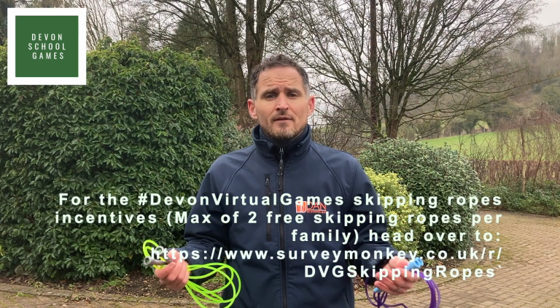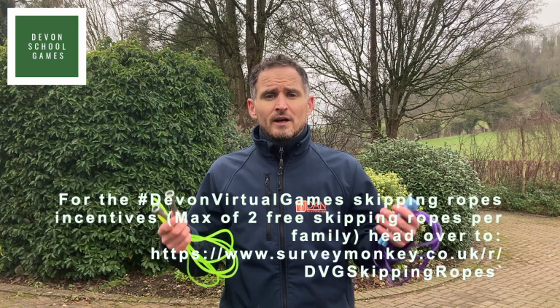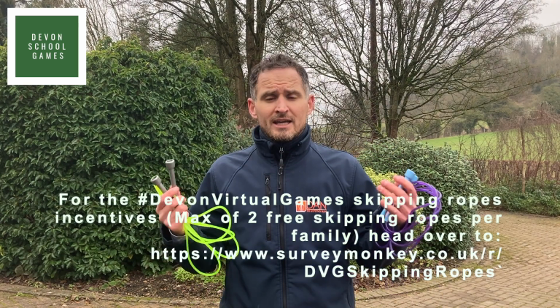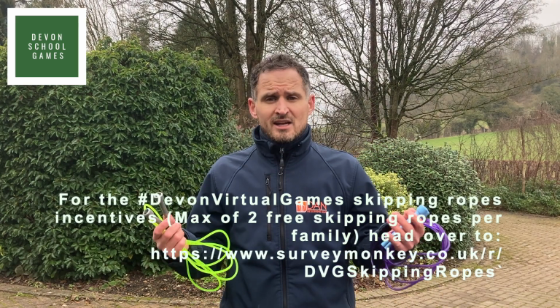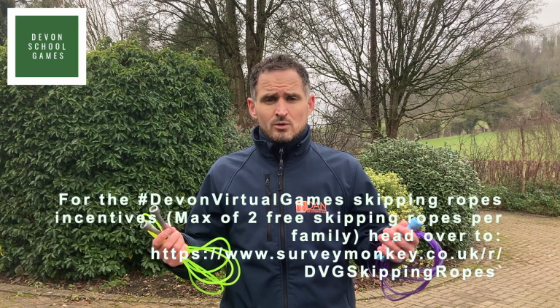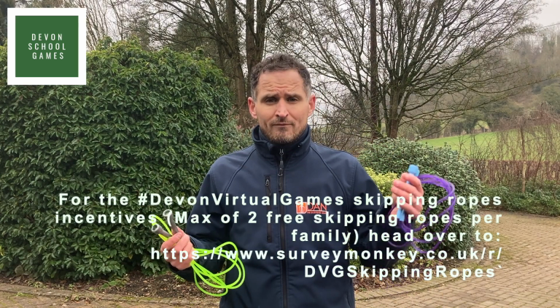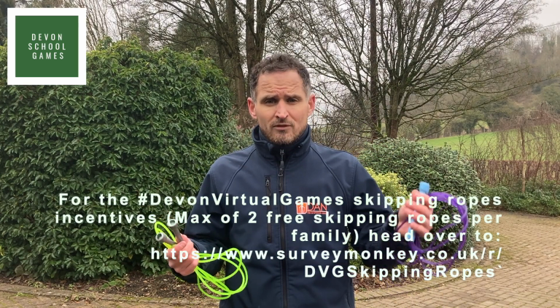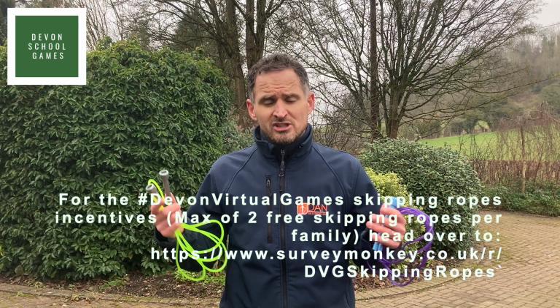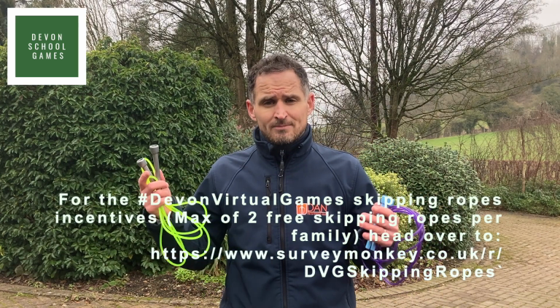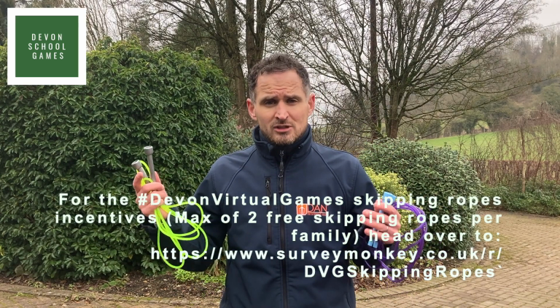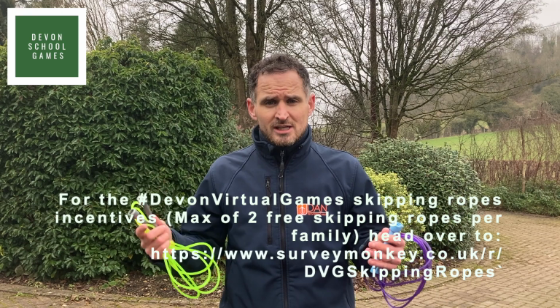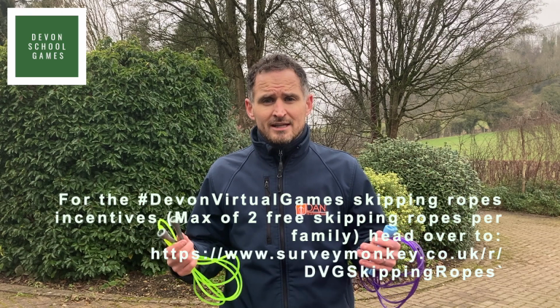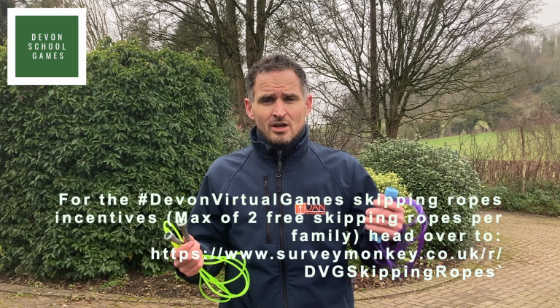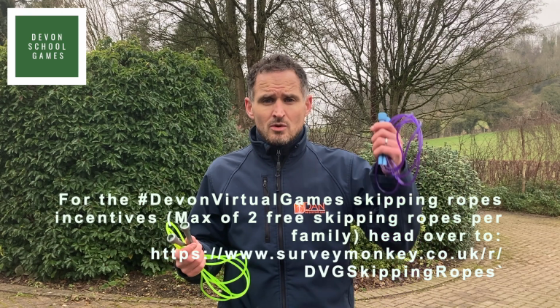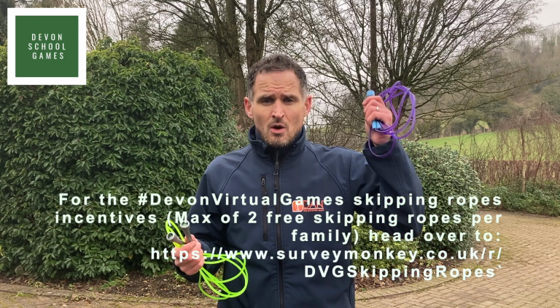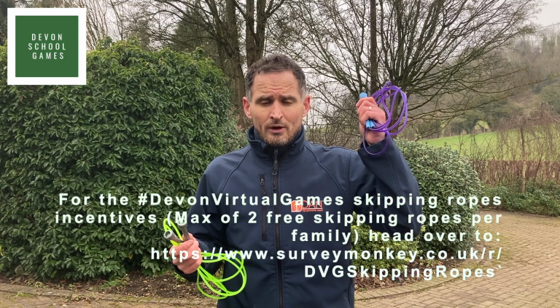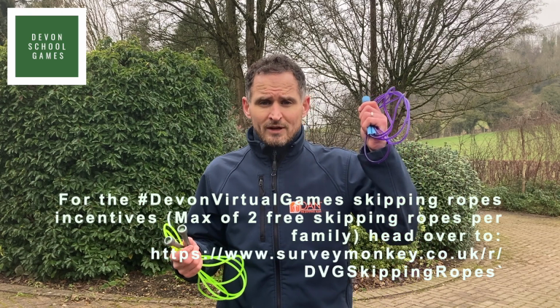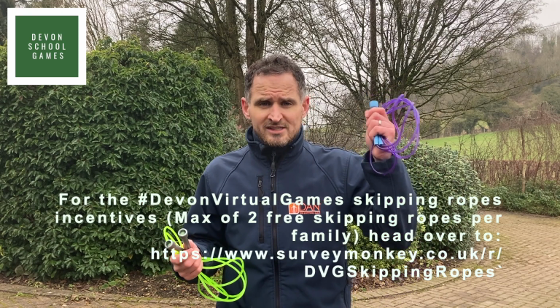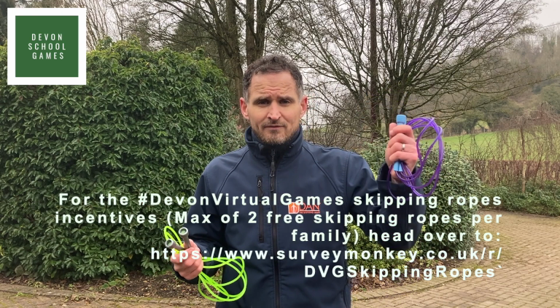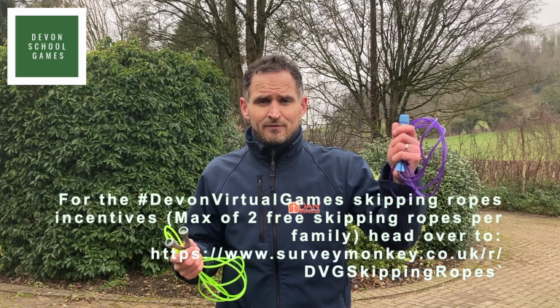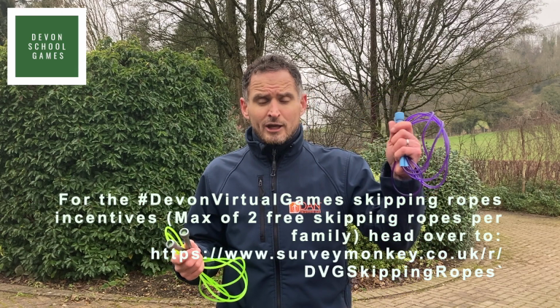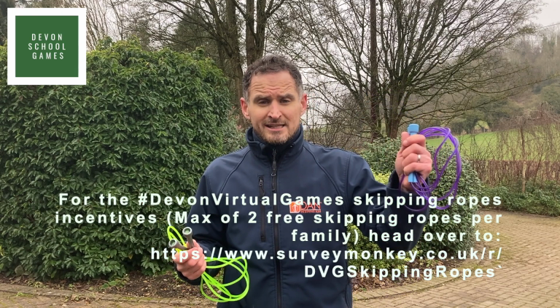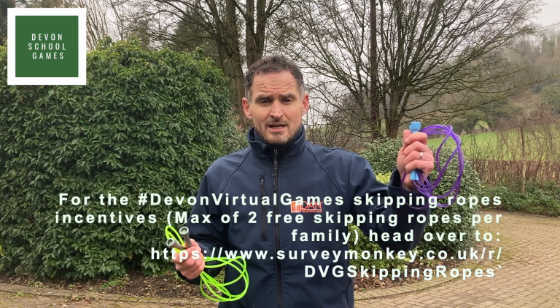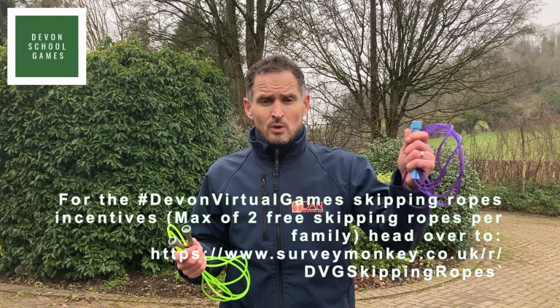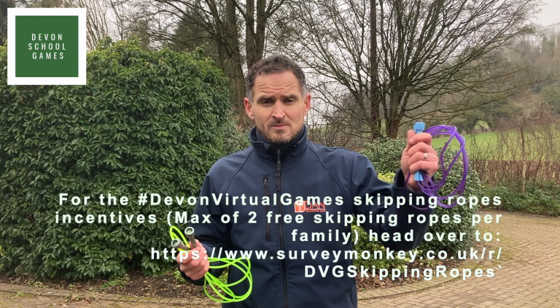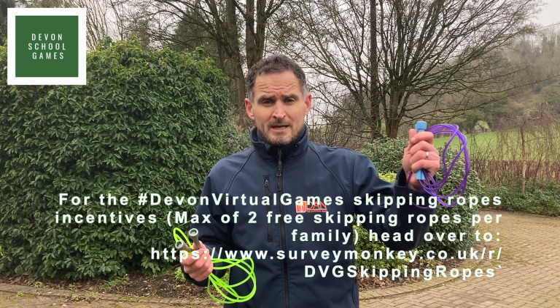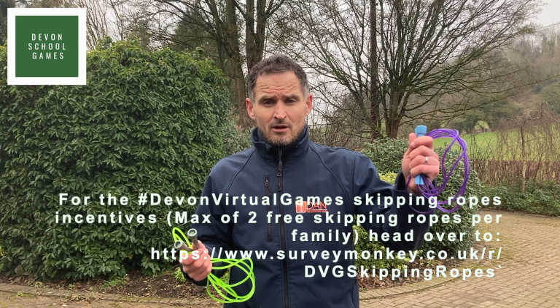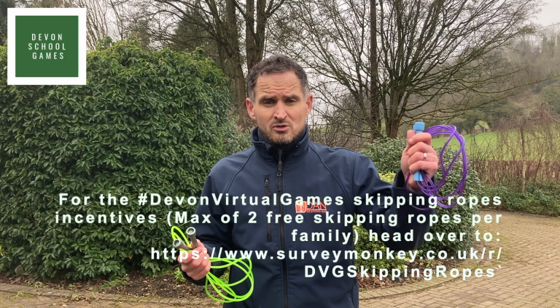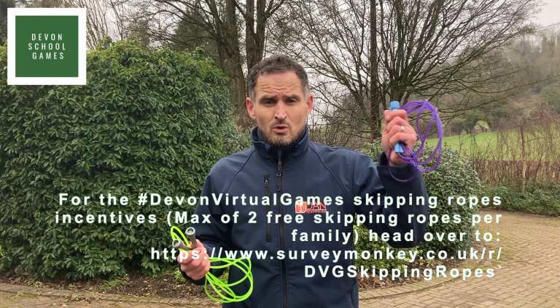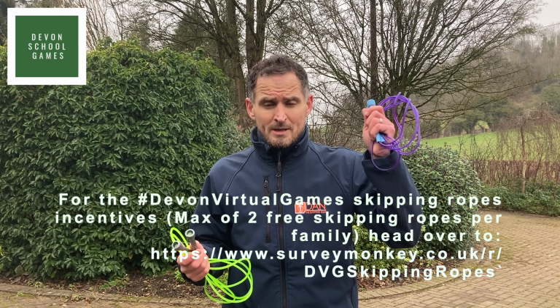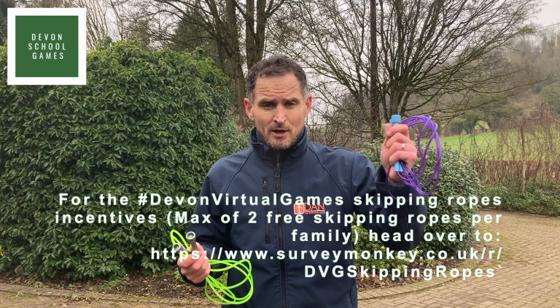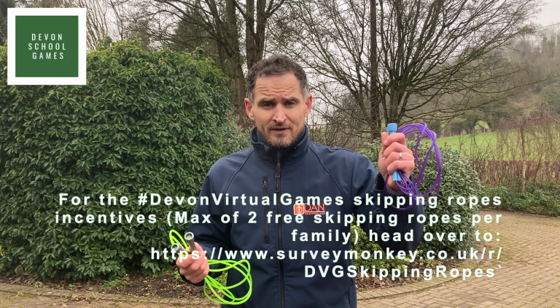For Key Stage 1, from Reception to Year 2, one of our 7 foot Key Stage 1 speed ropes will be perfect.